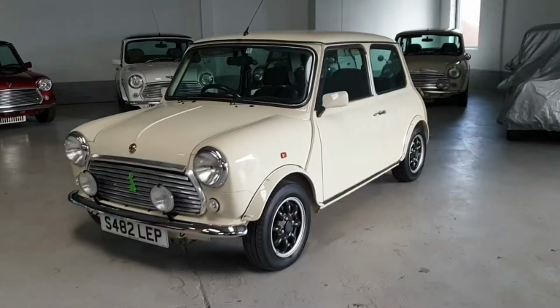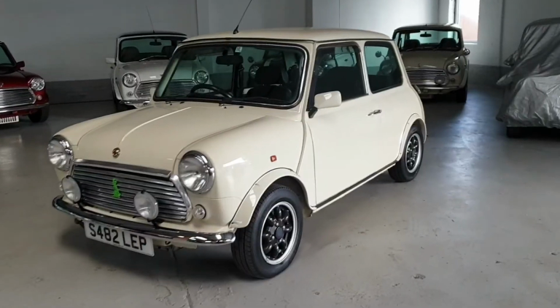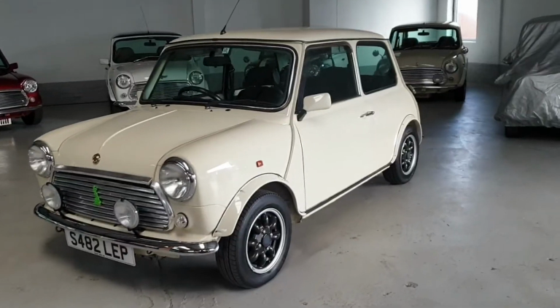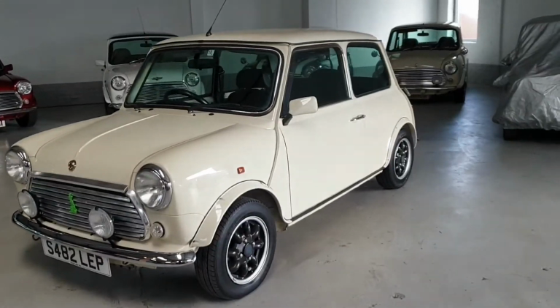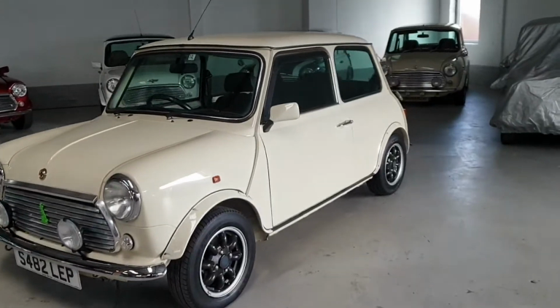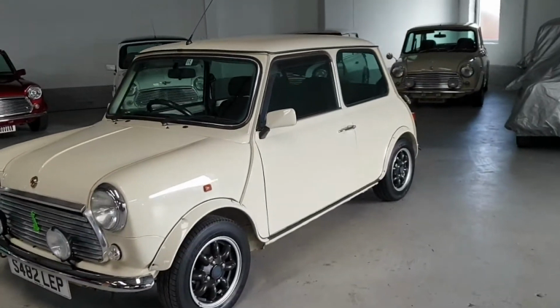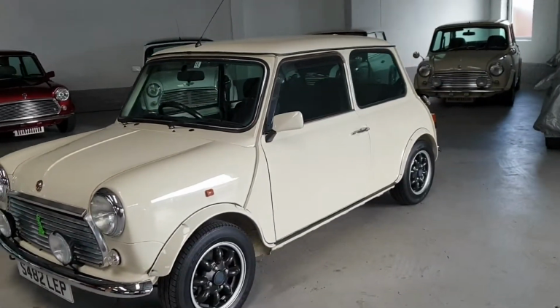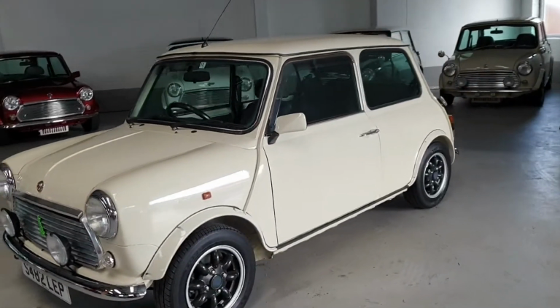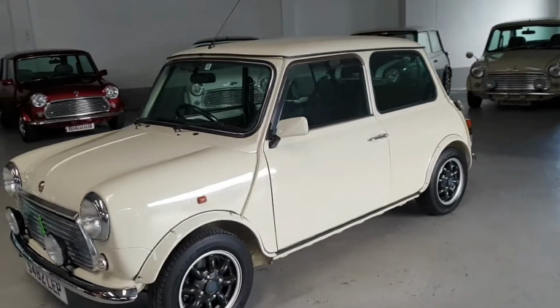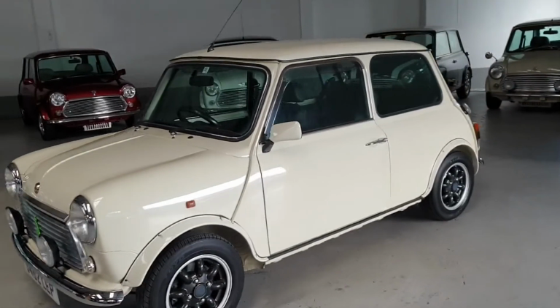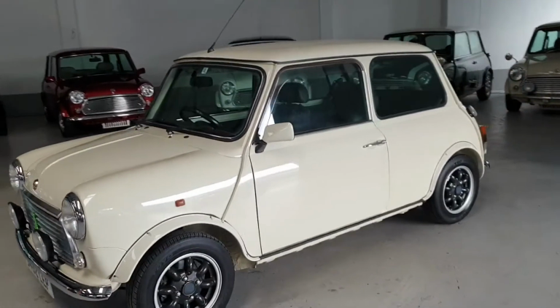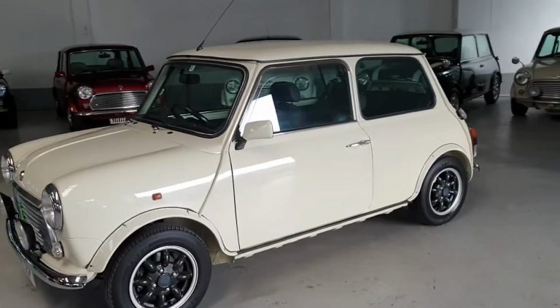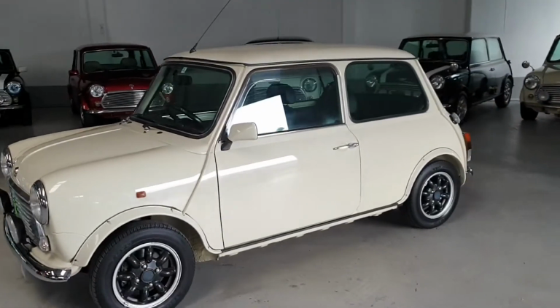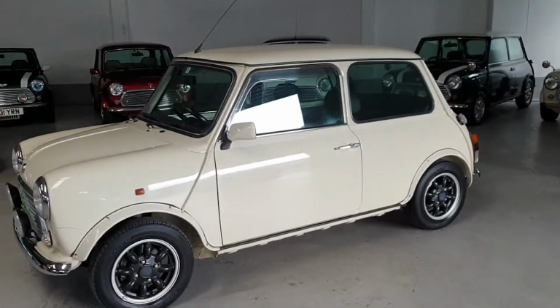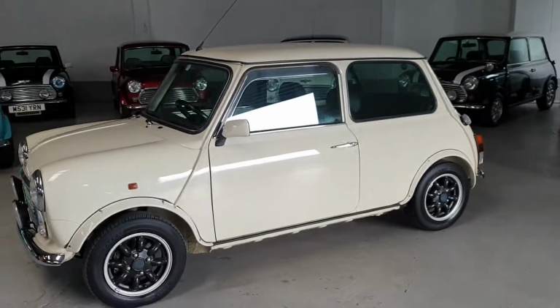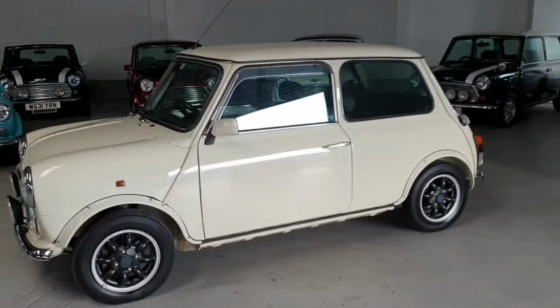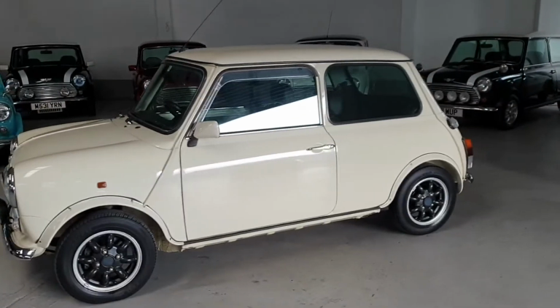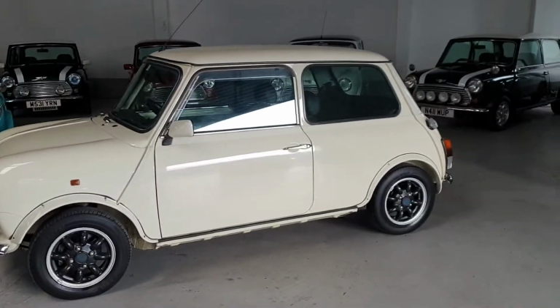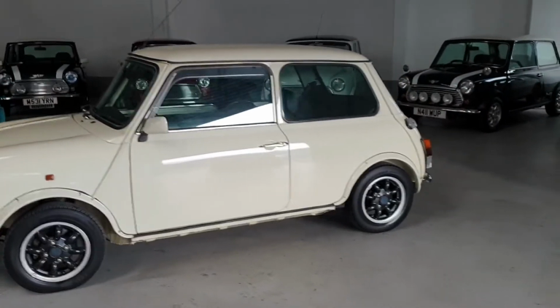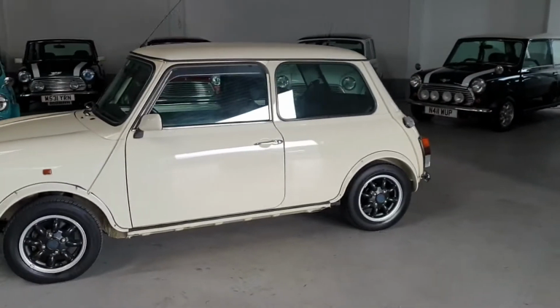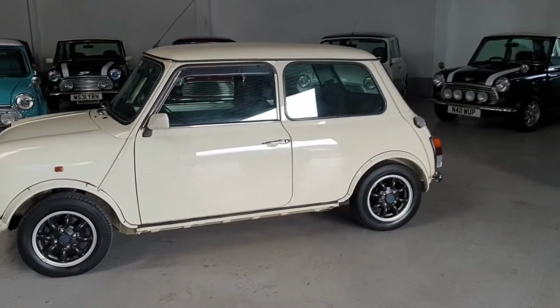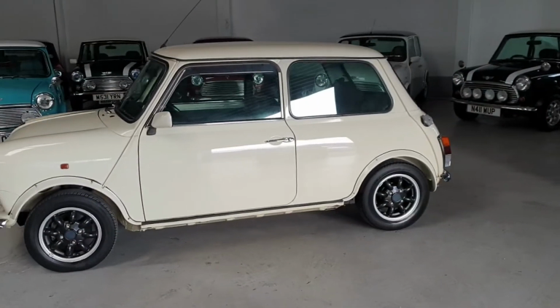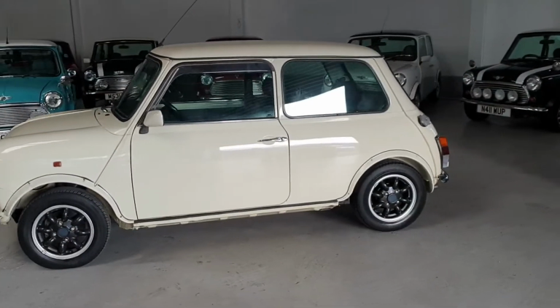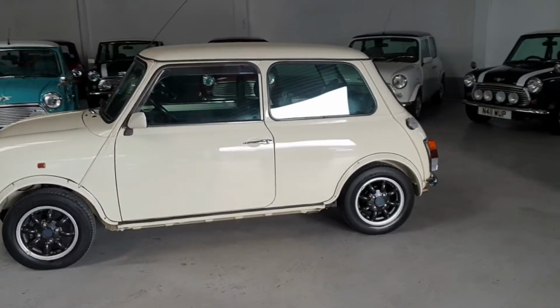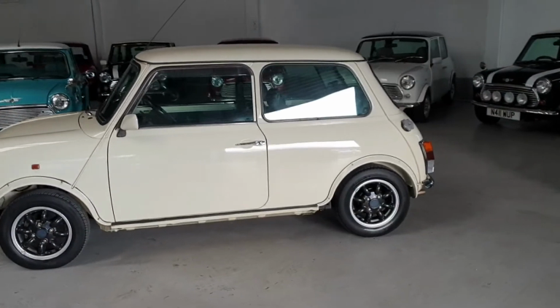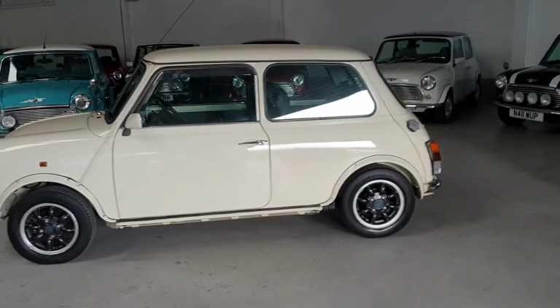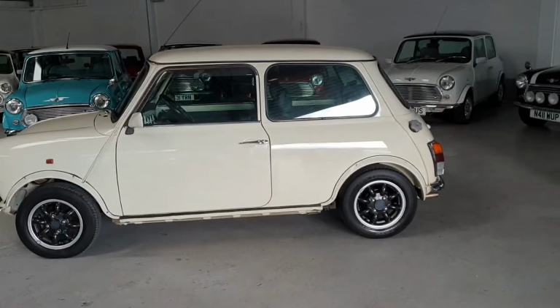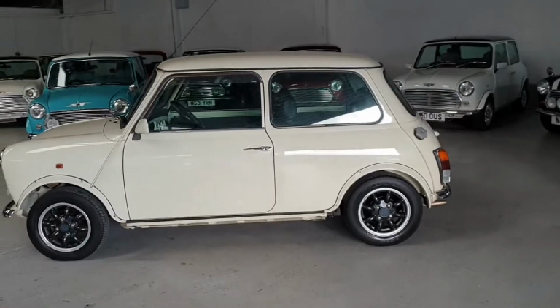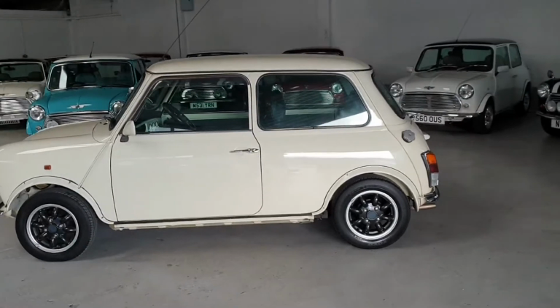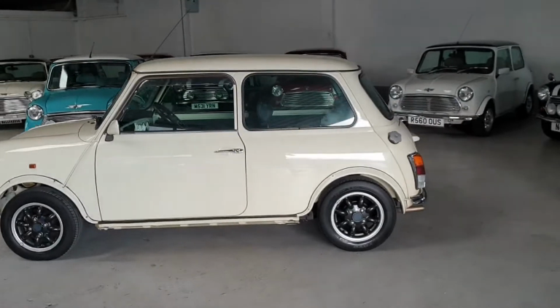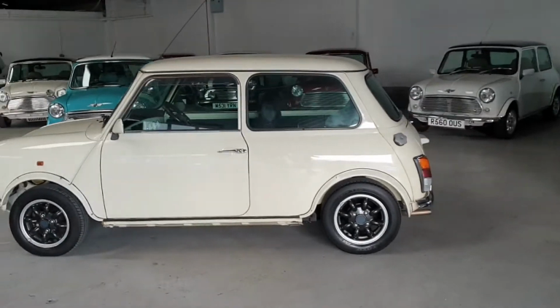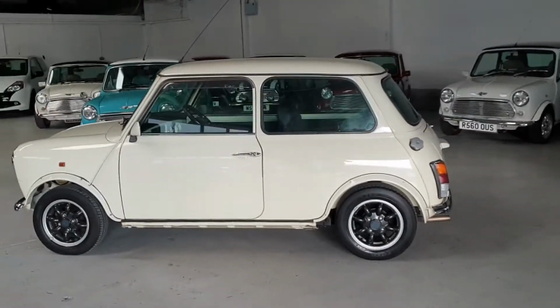This lovely limited edition Mini has just been fully UK registered with a fresh 12-month MOT, and the car is ready to go and enjoy.